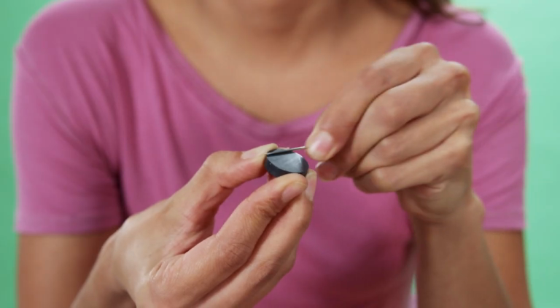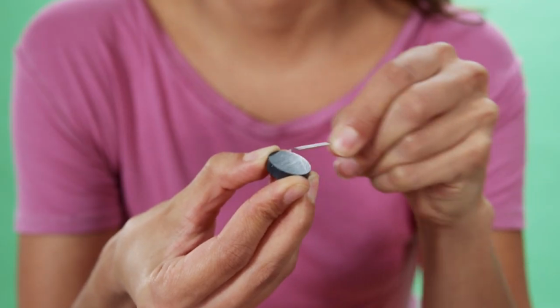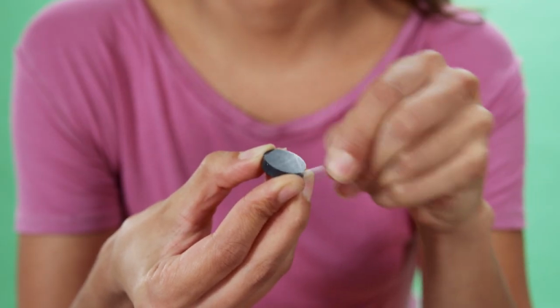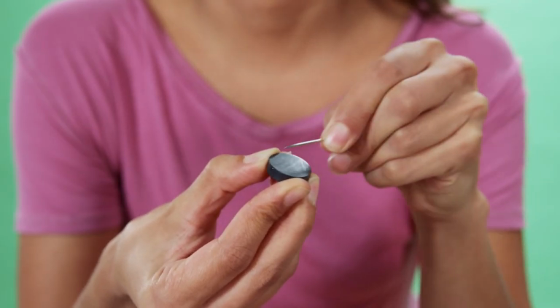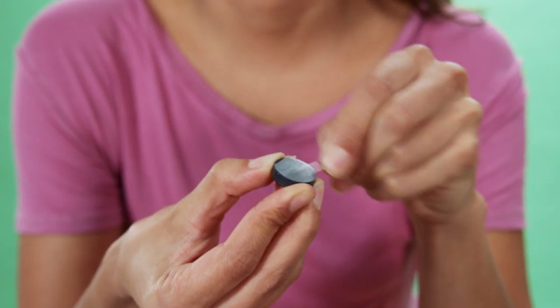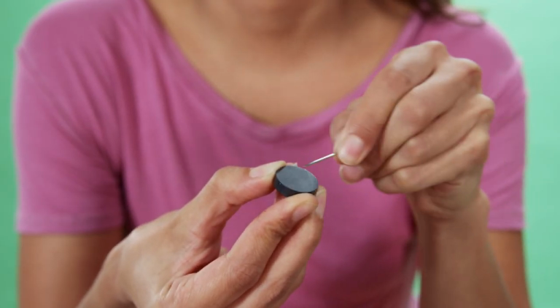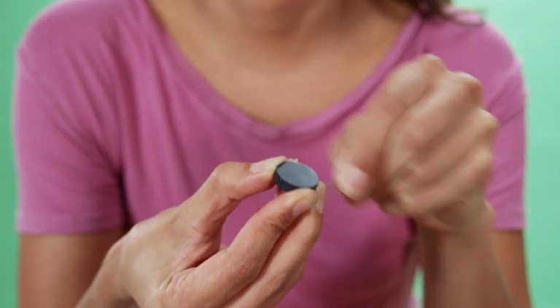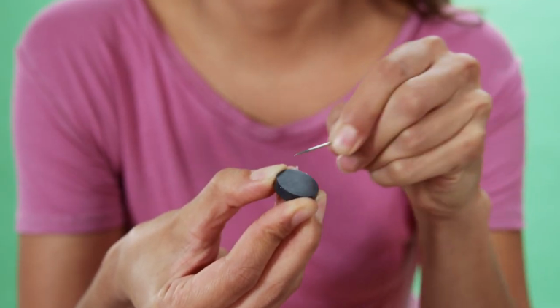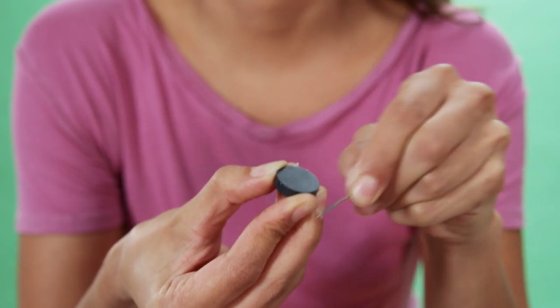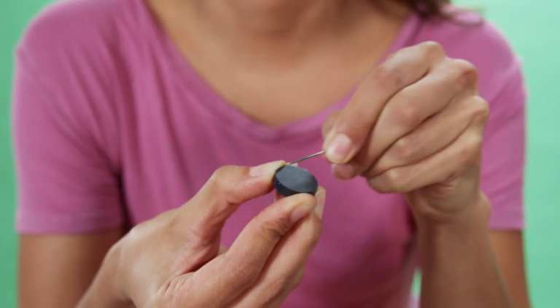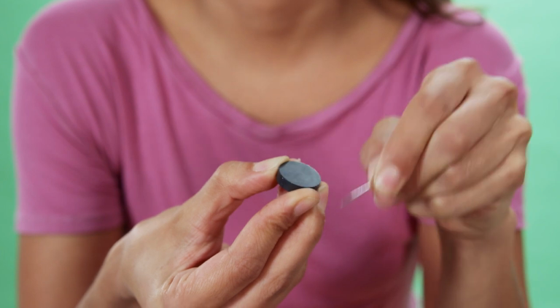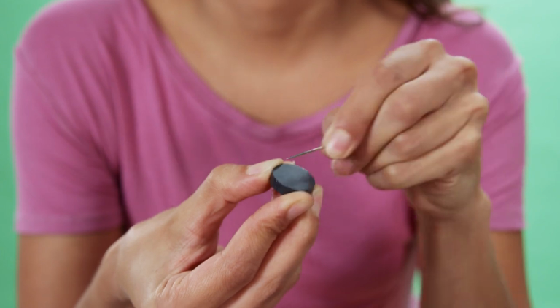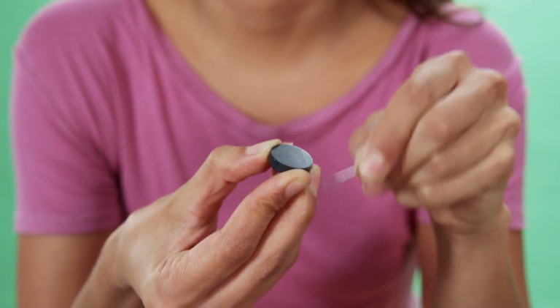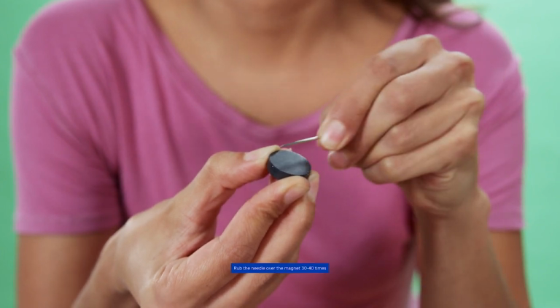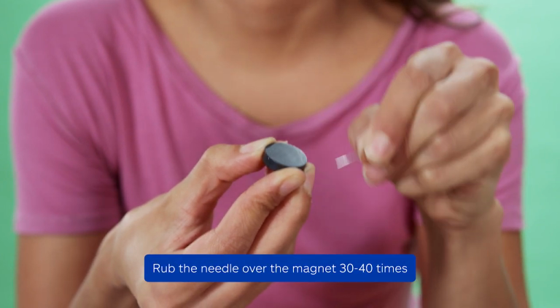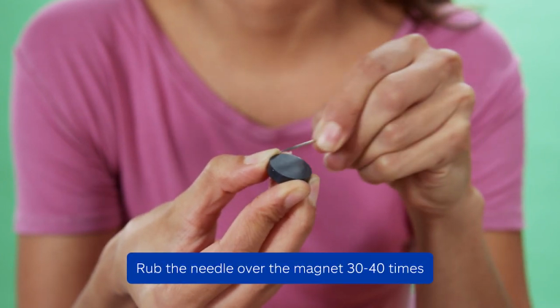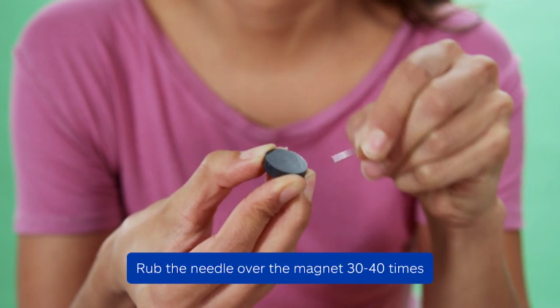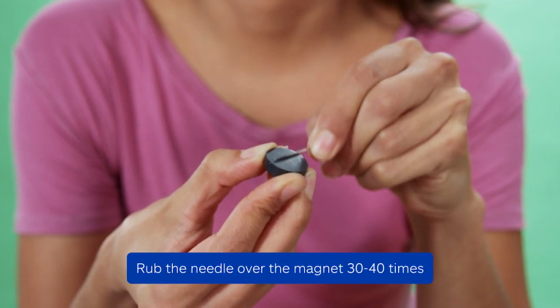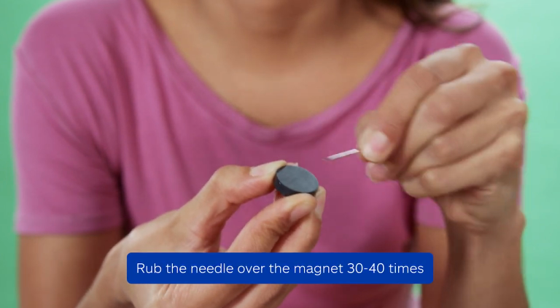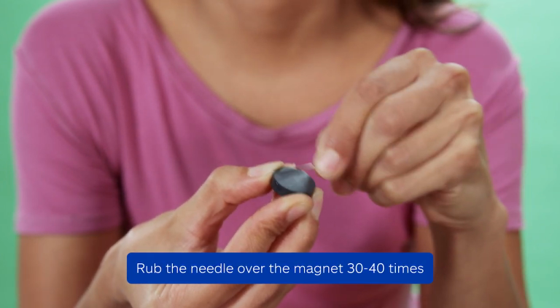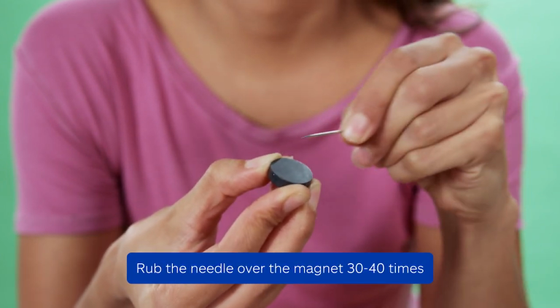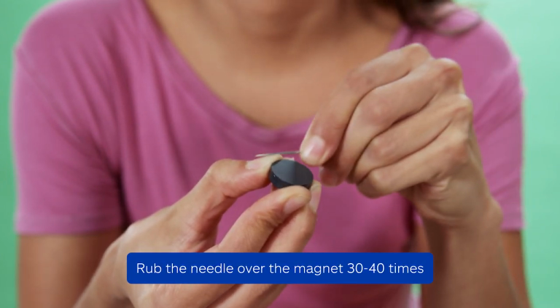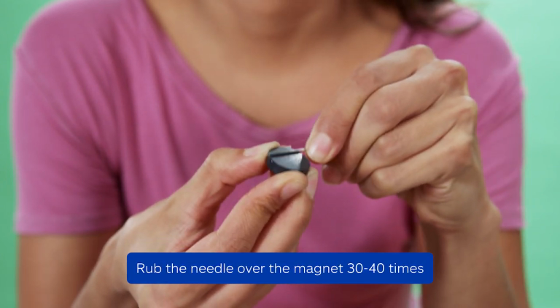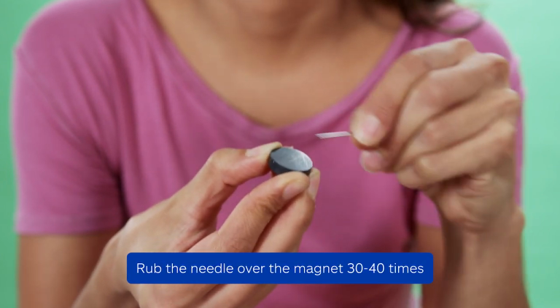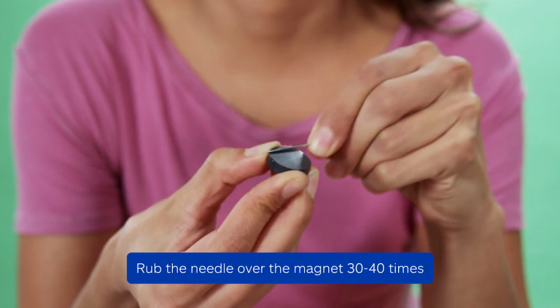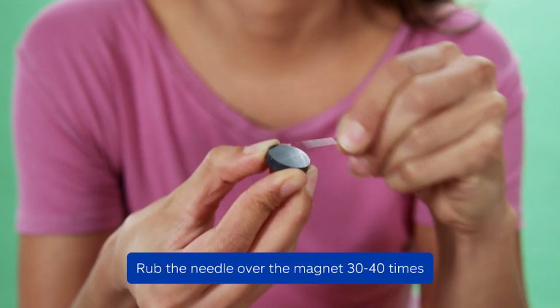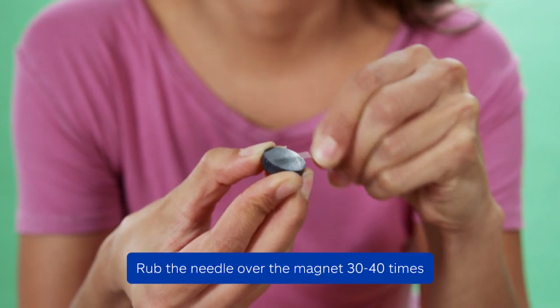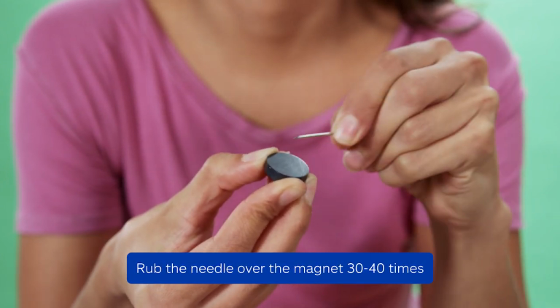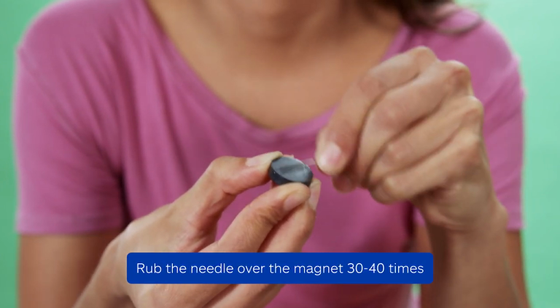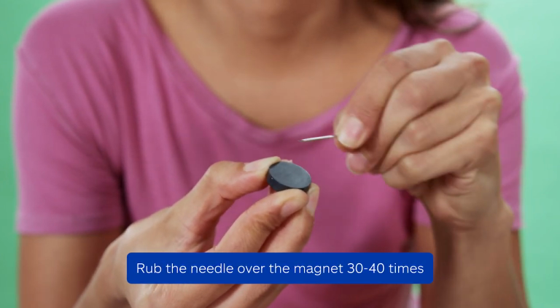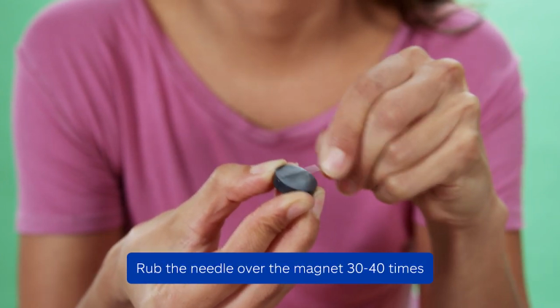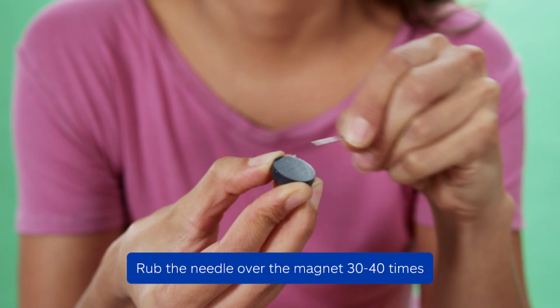Start out by holding the needle with the point facing away from you. Rub your magnet over the needle's sharp end about 30 to 40 times, always in the same direction.